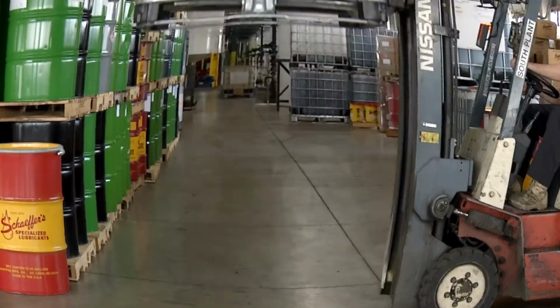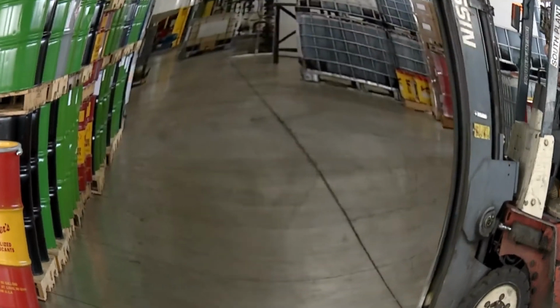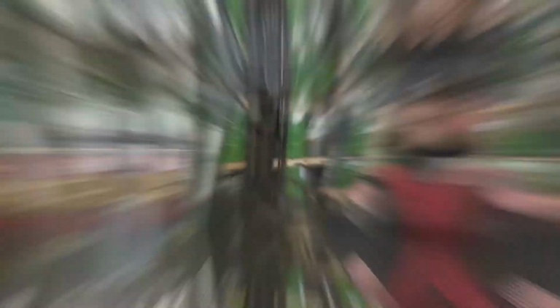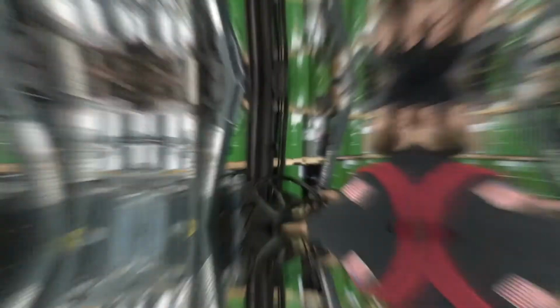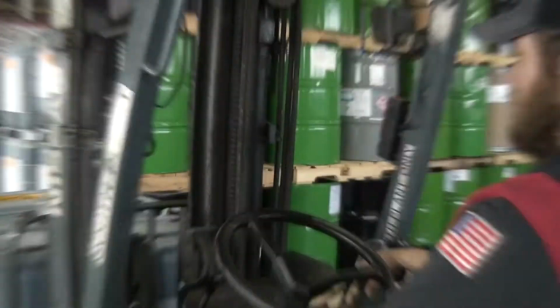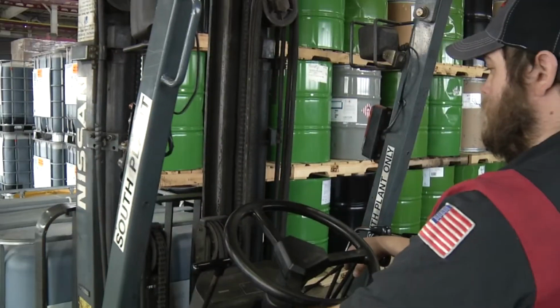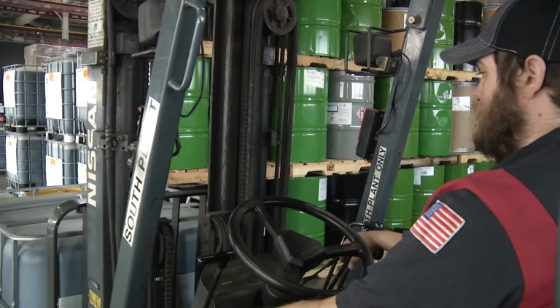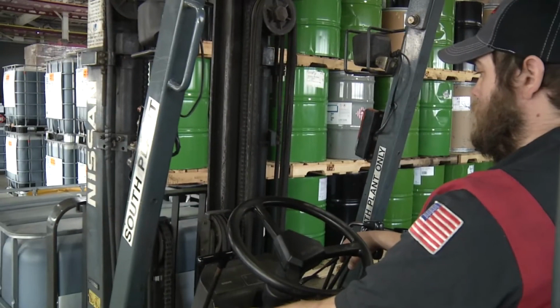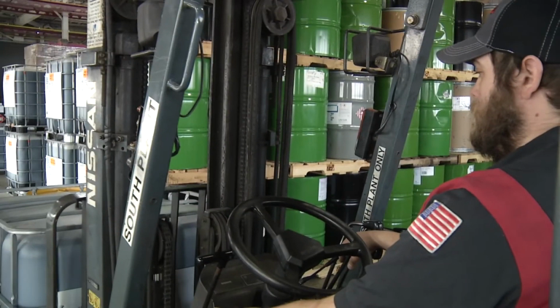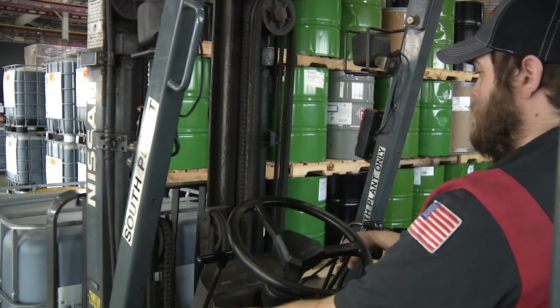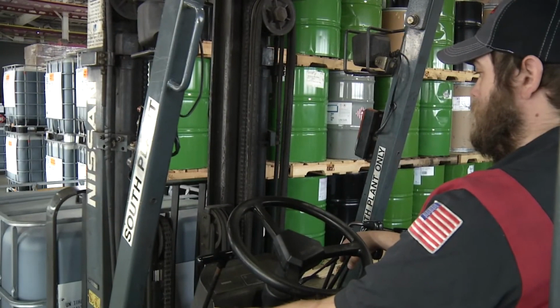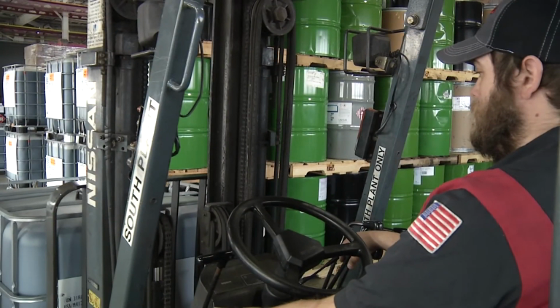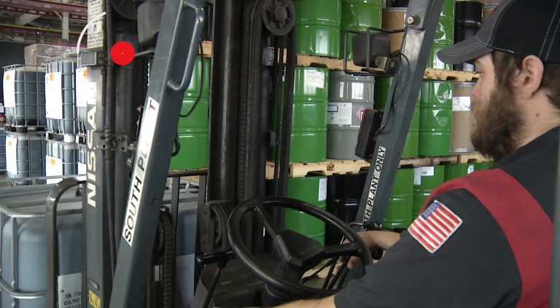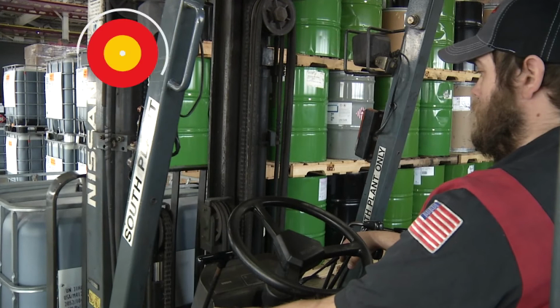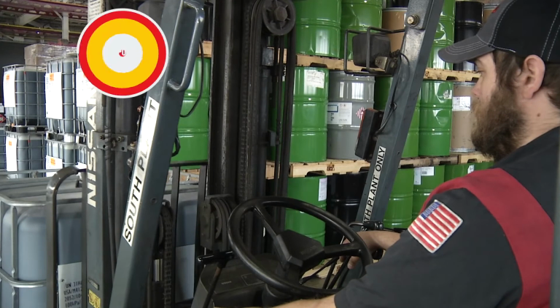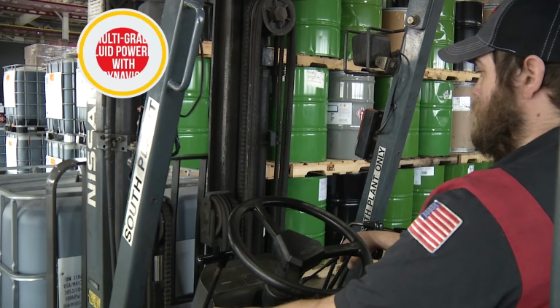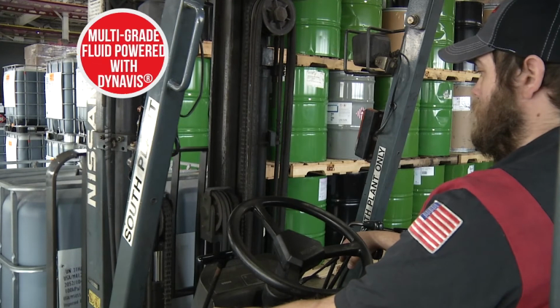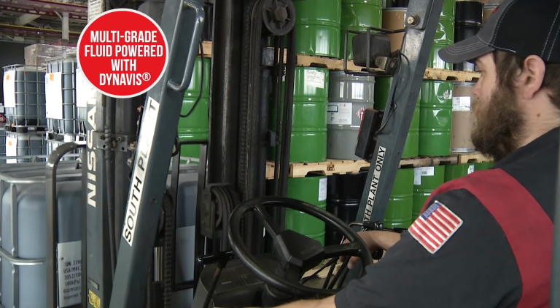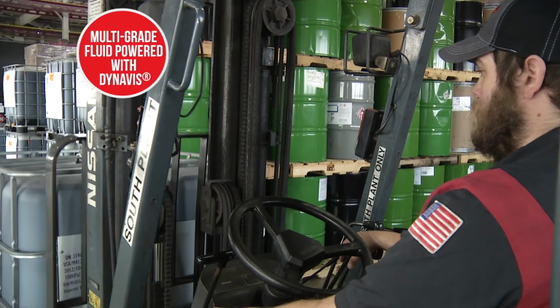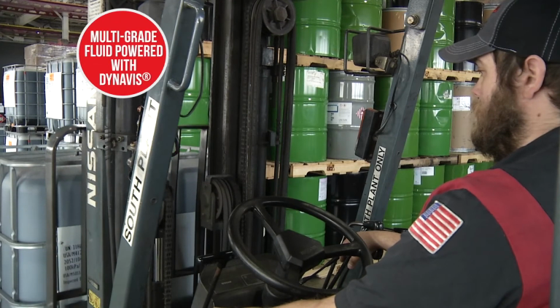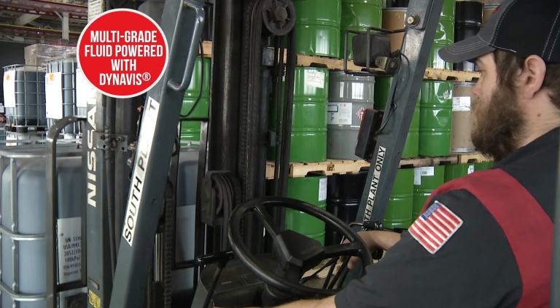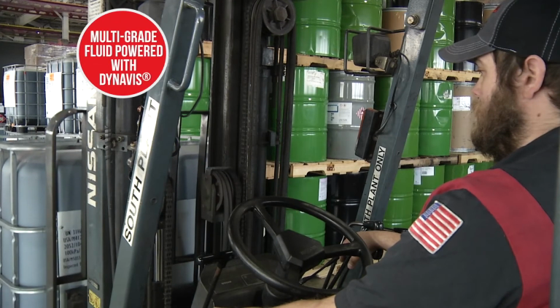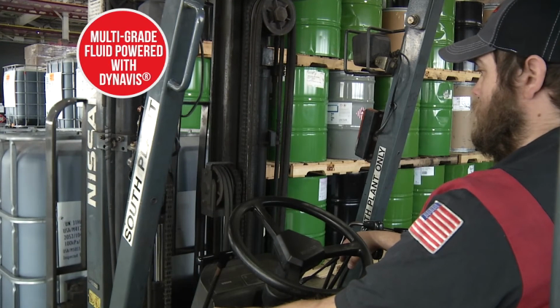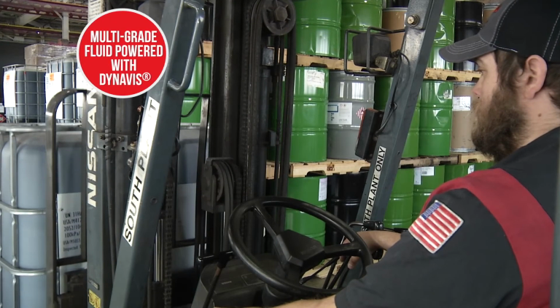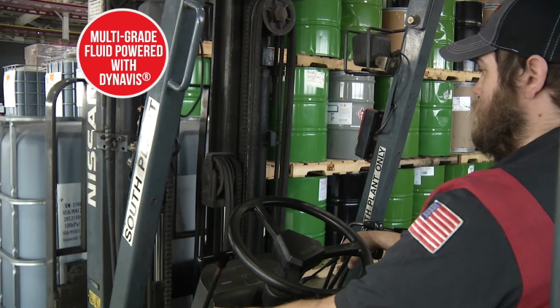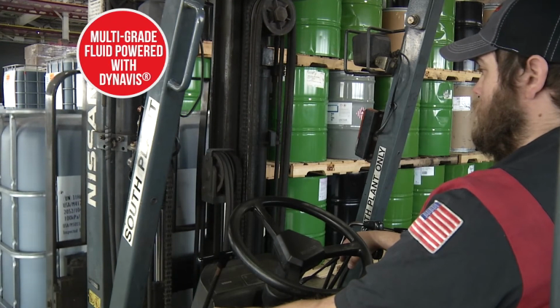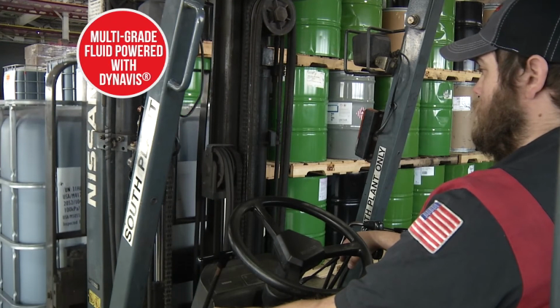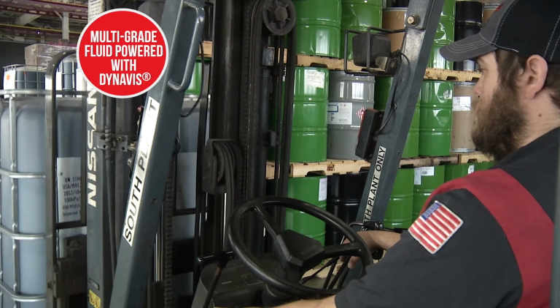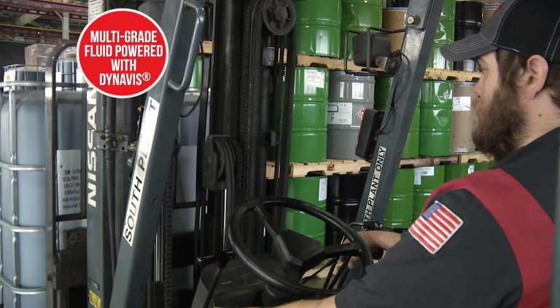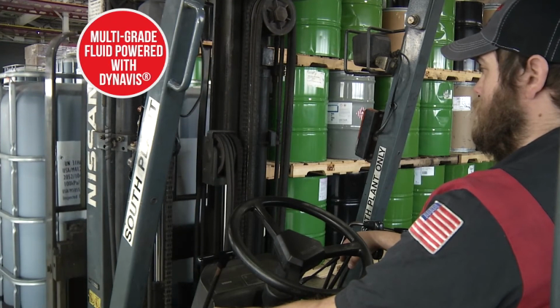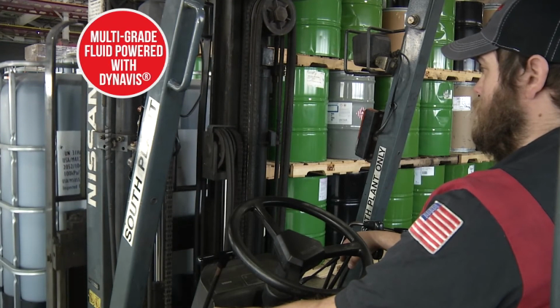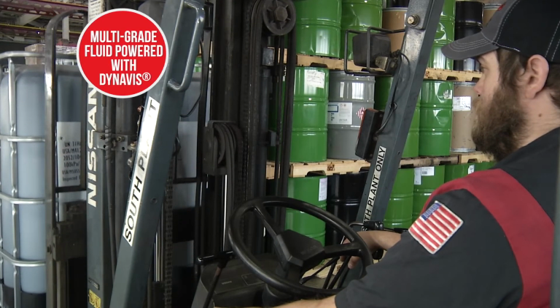With each lift and lower, the machine doesn't need to consume more fuel to do the job.